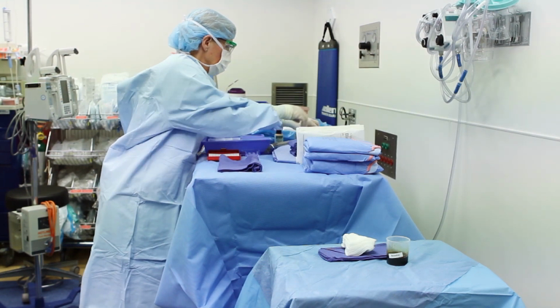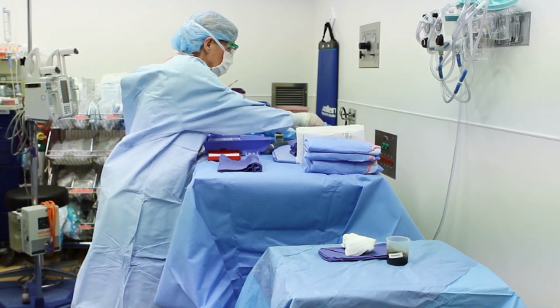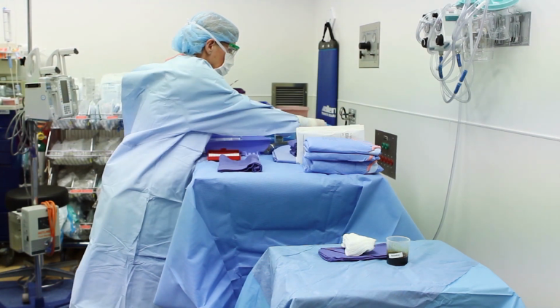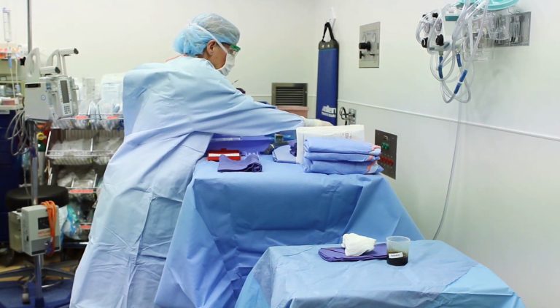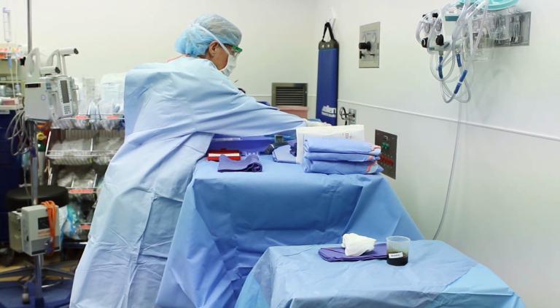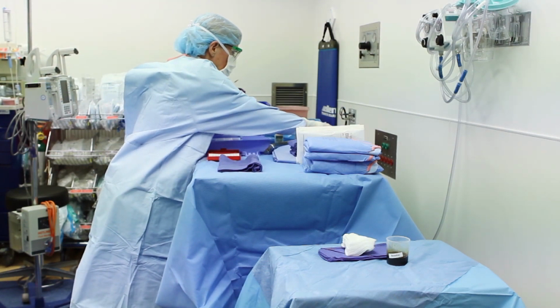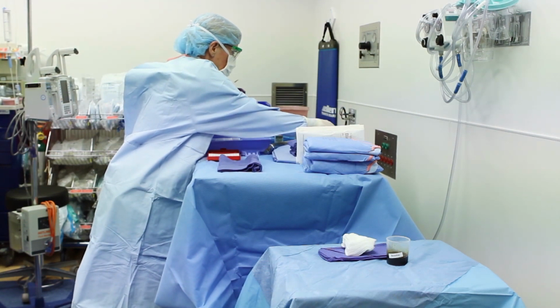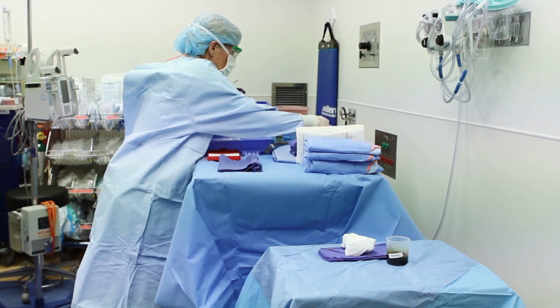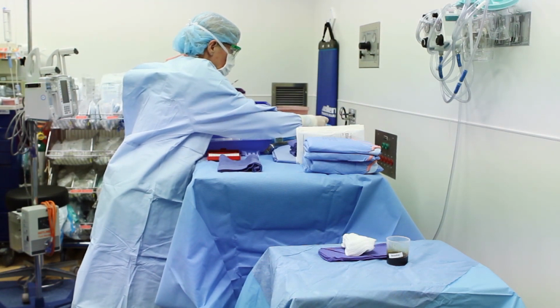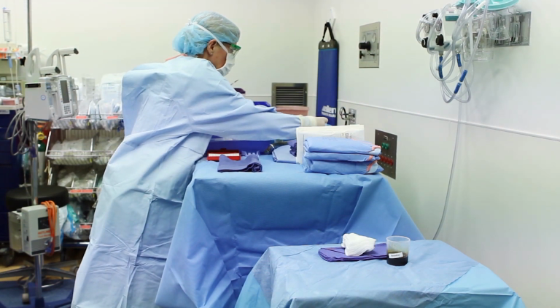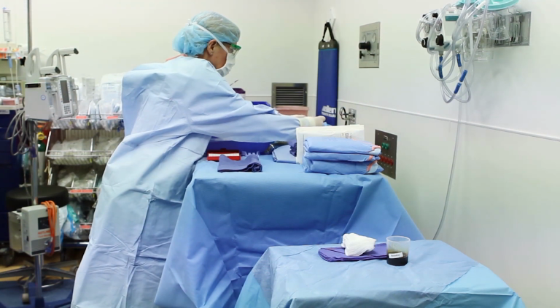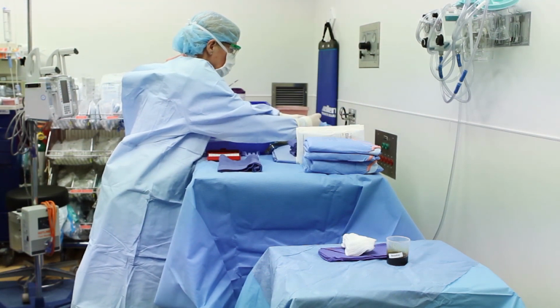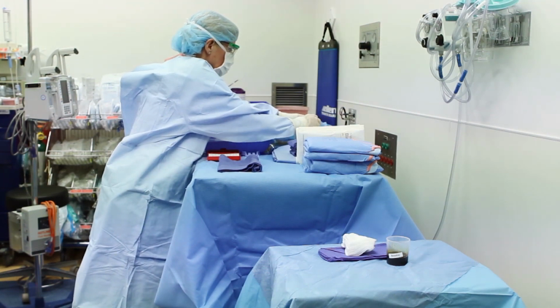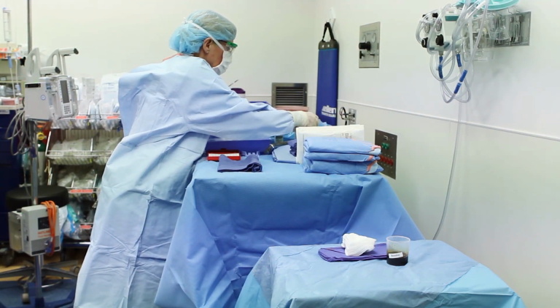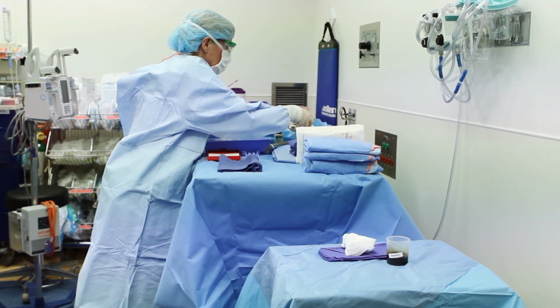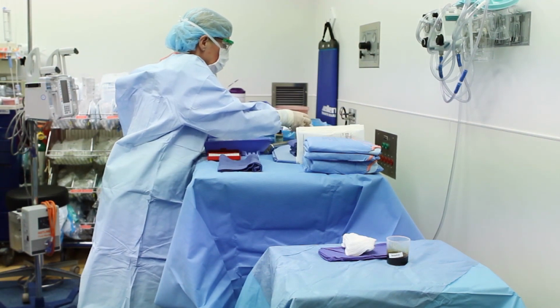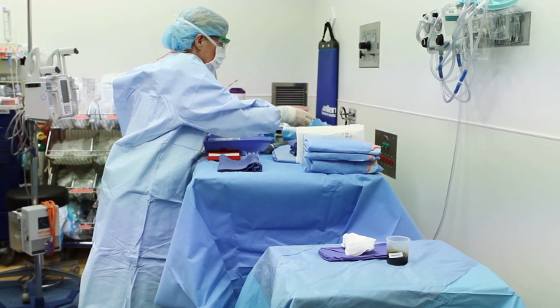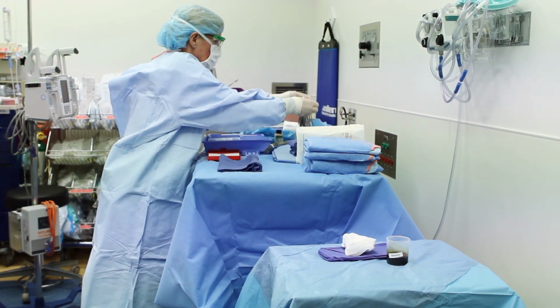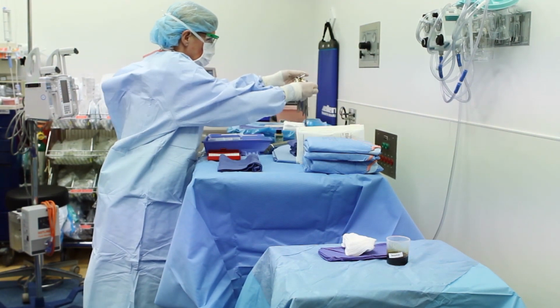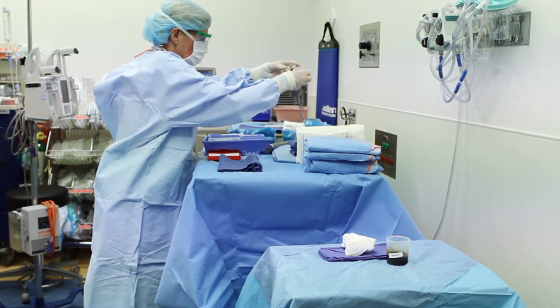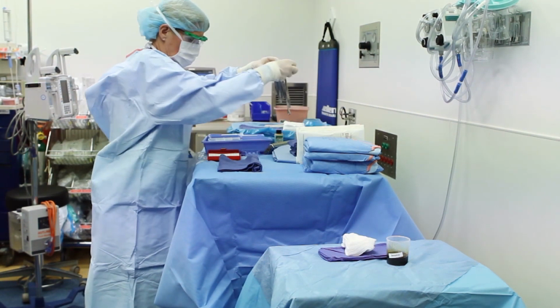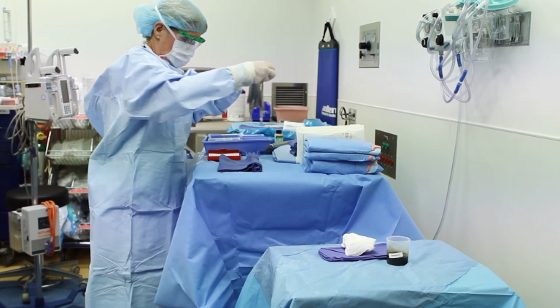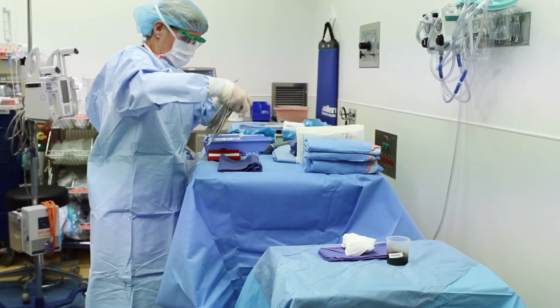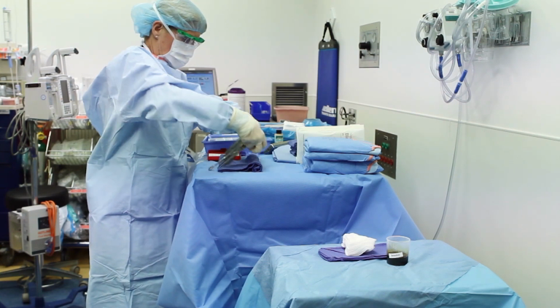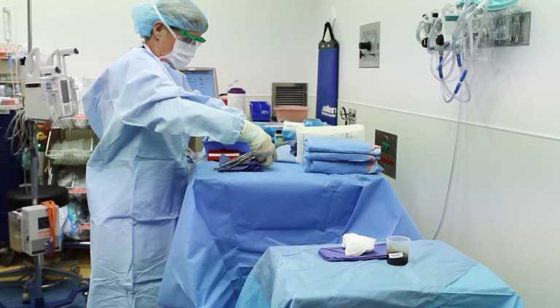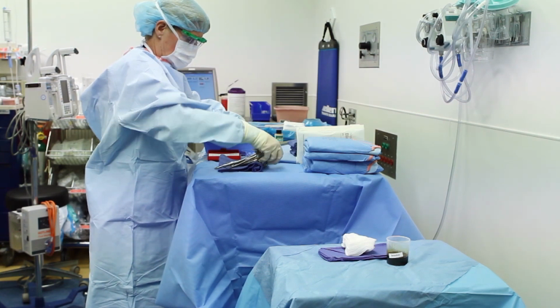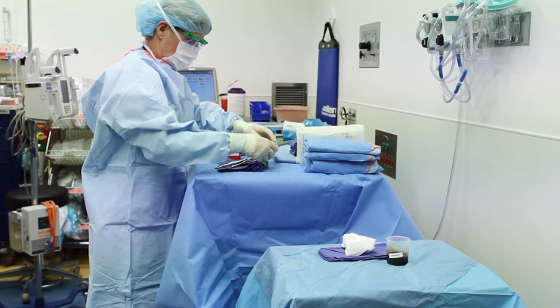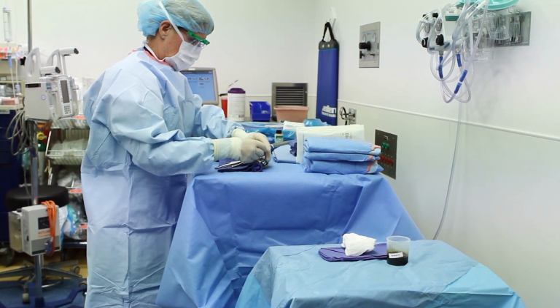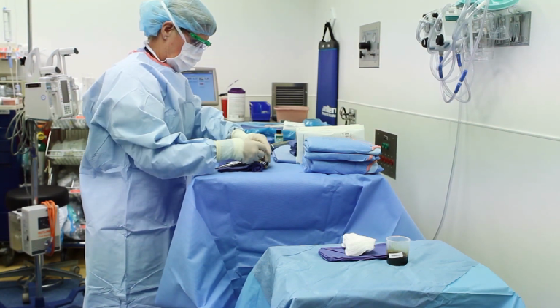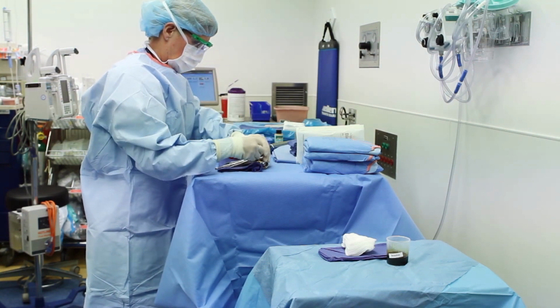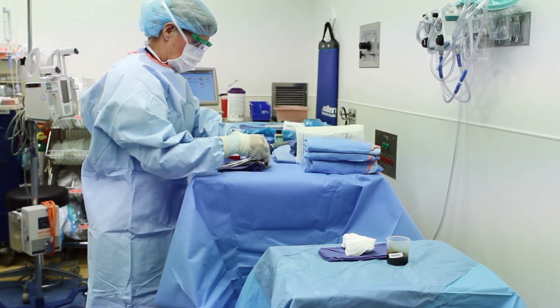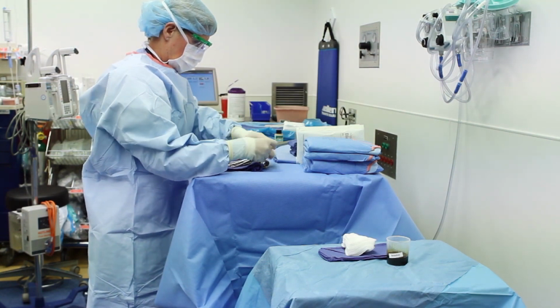A Mayo stand is prepped so that surgical instruments that are more frequently needed are placed nearest to the patient.